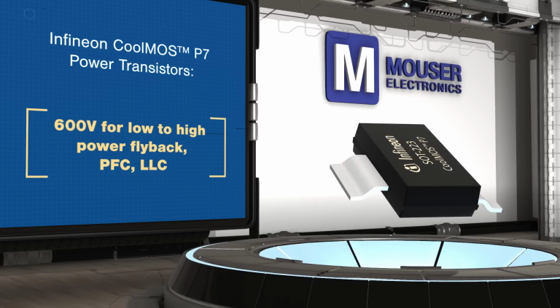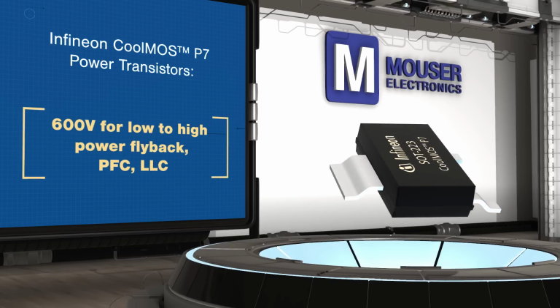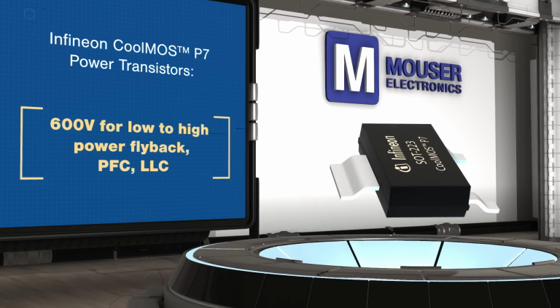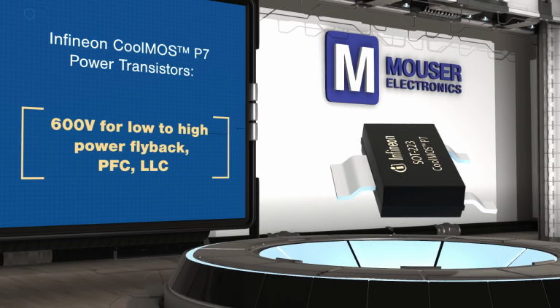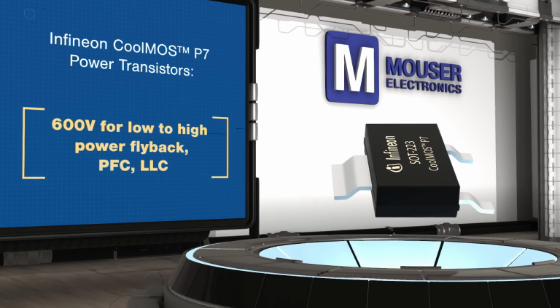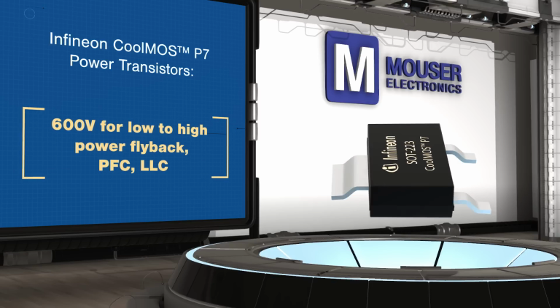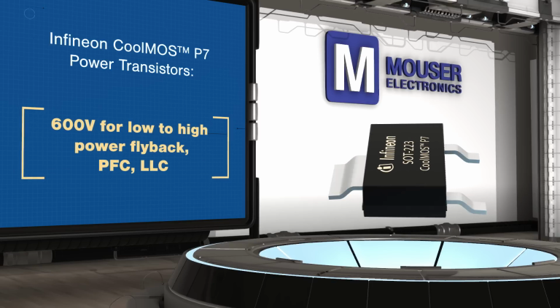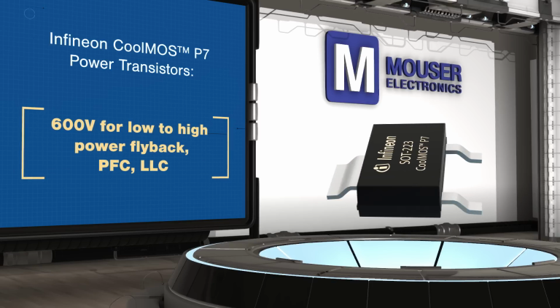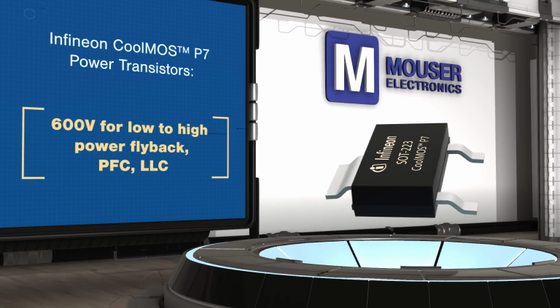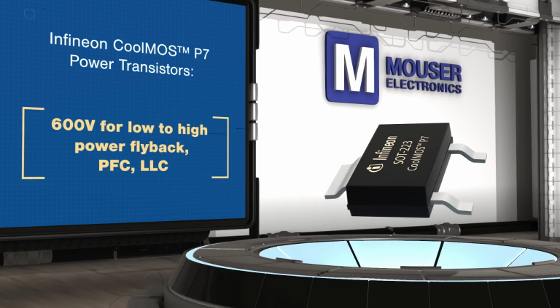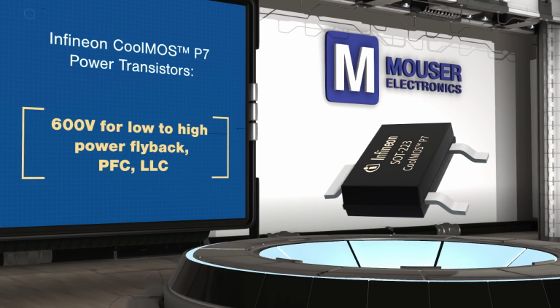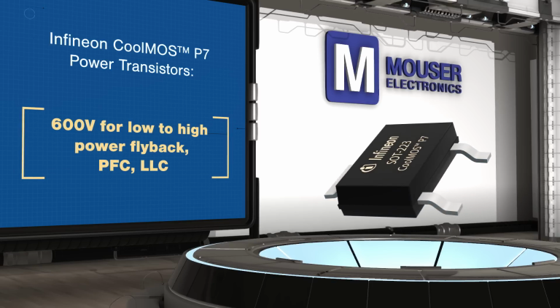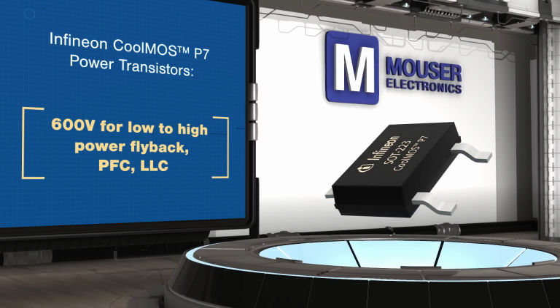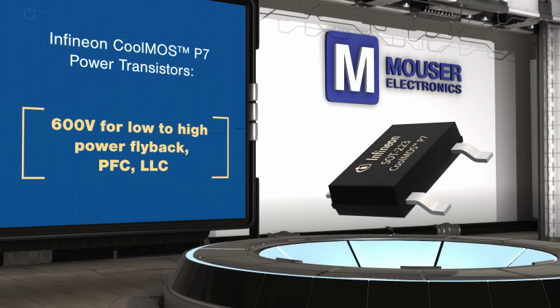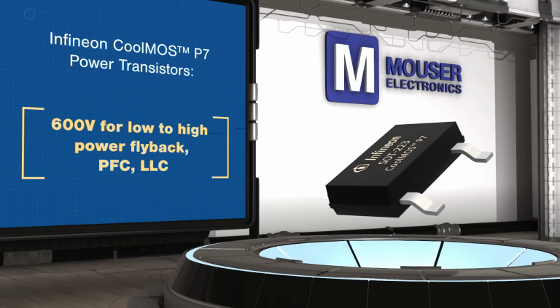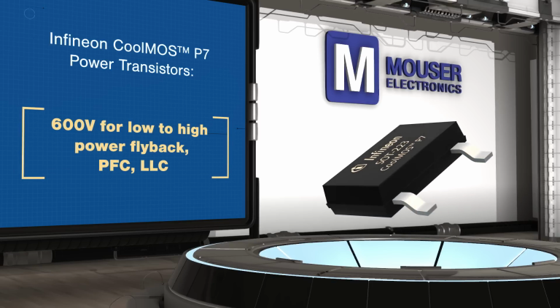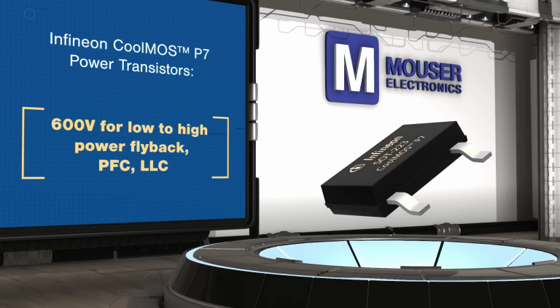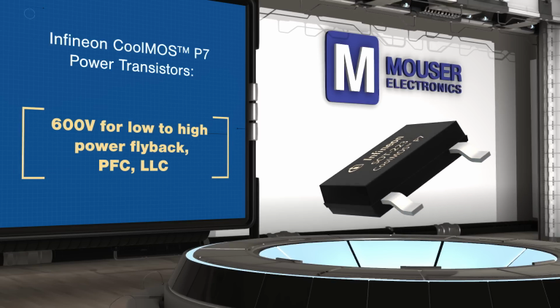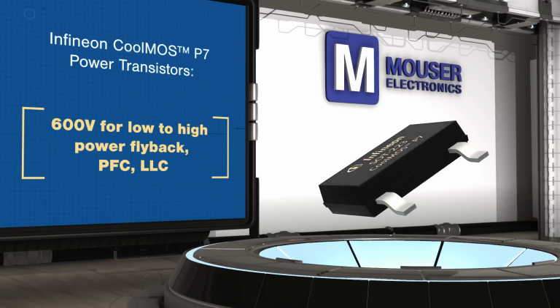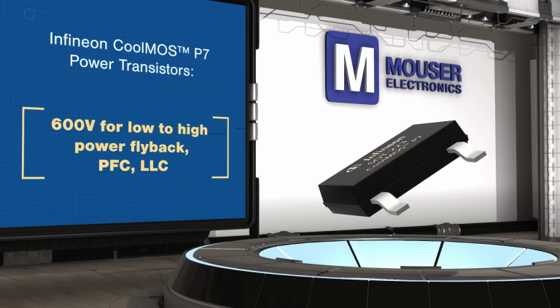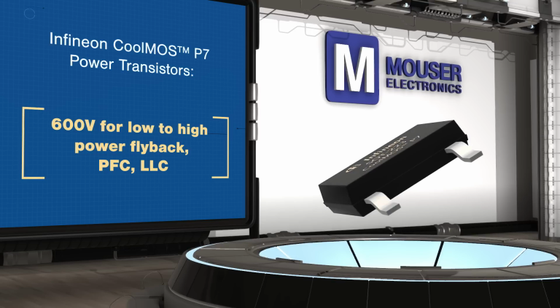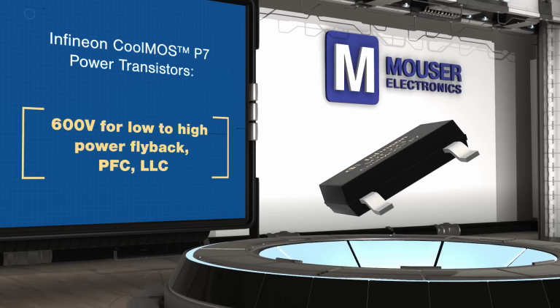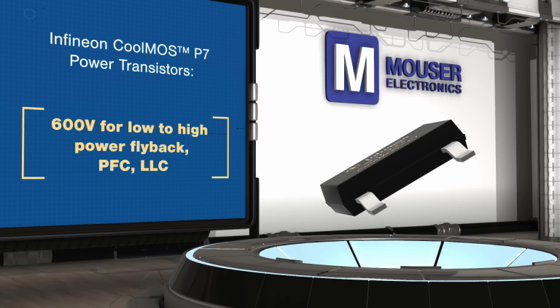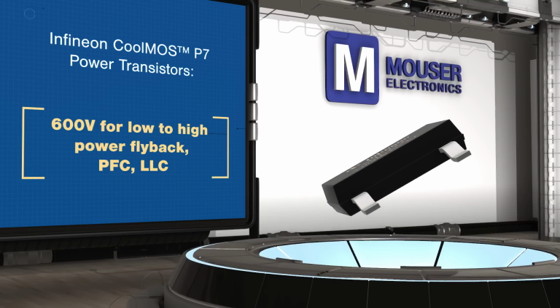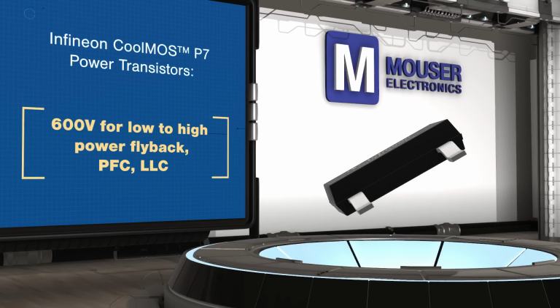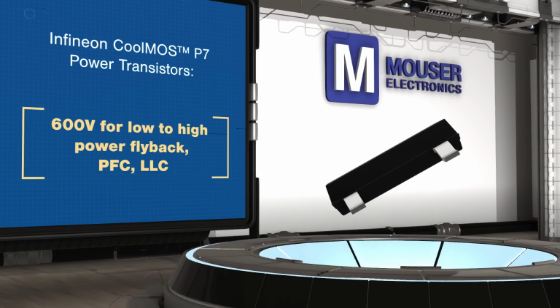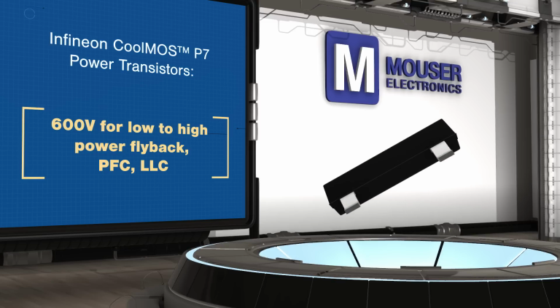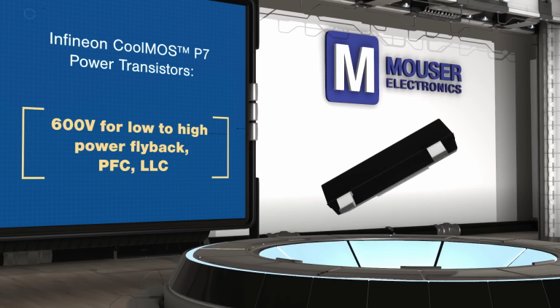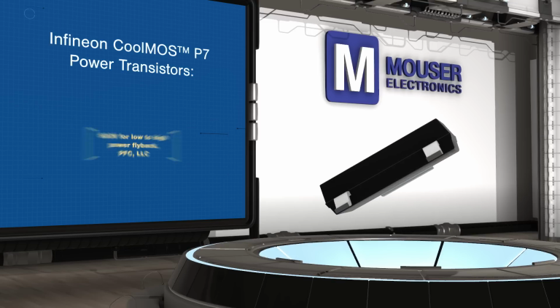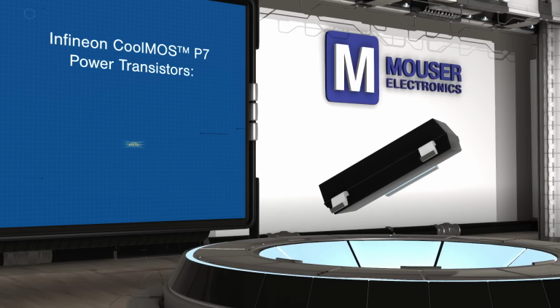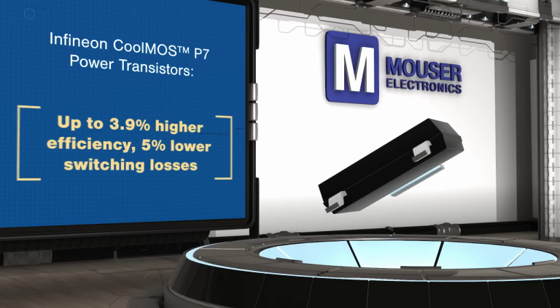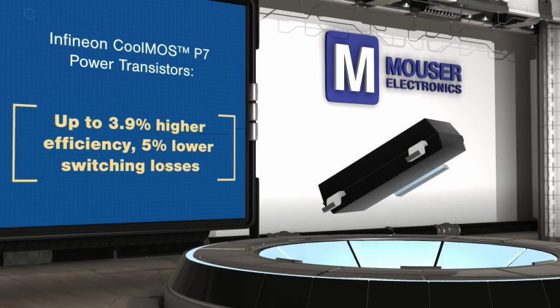The transistors offer higher efficiency, lower switching losses, and lower device temperature than competing transistors.